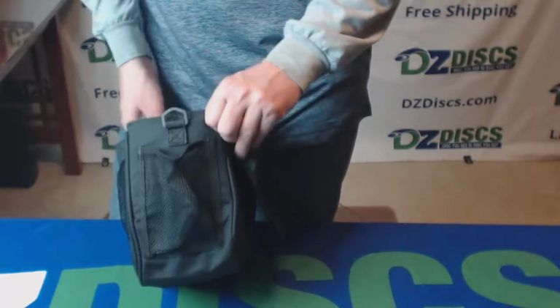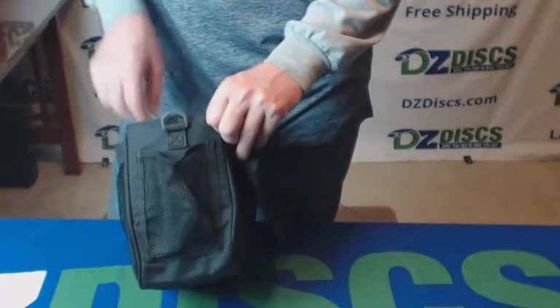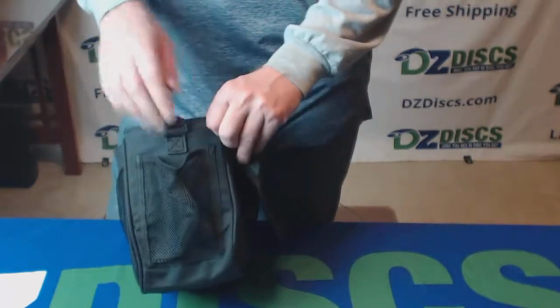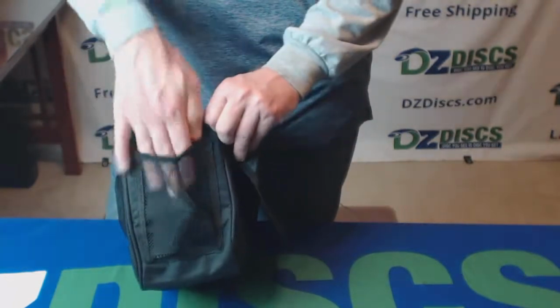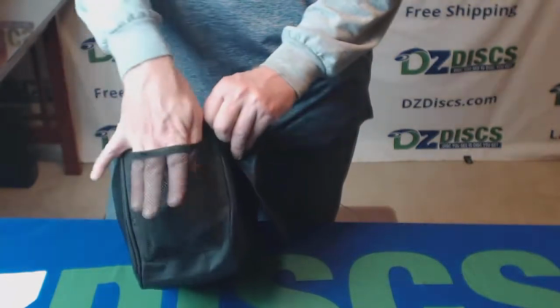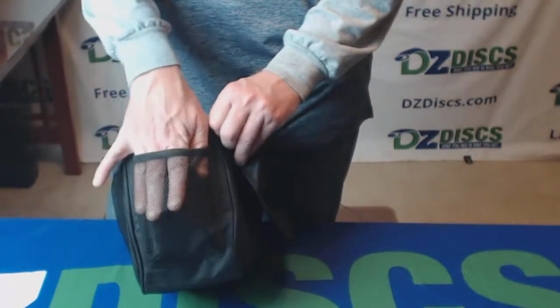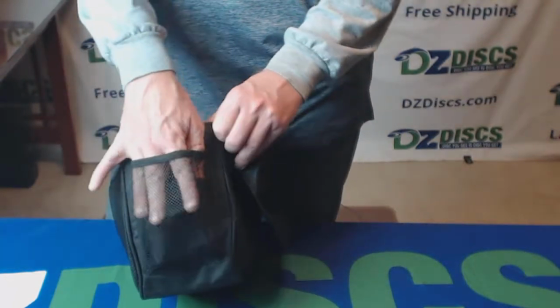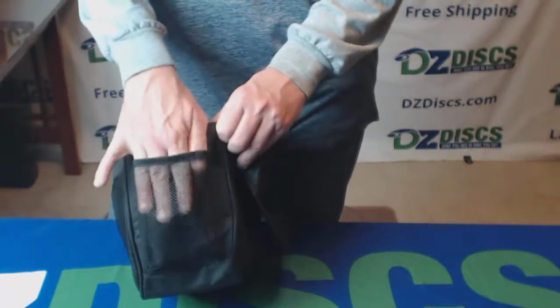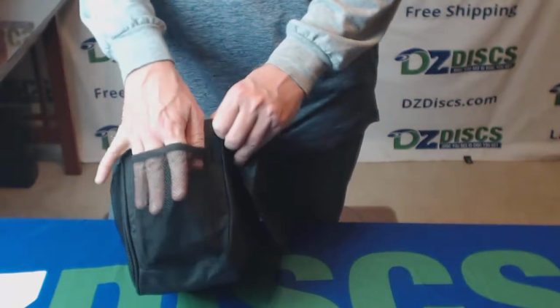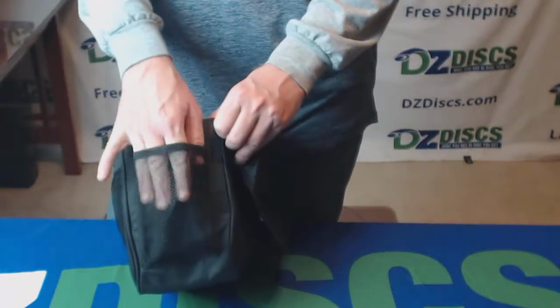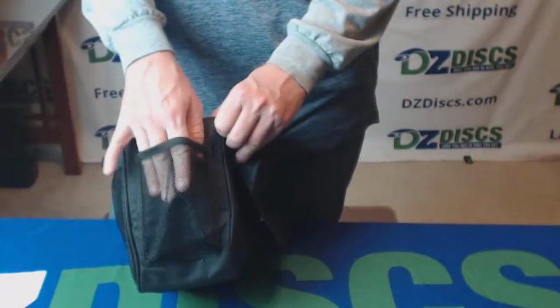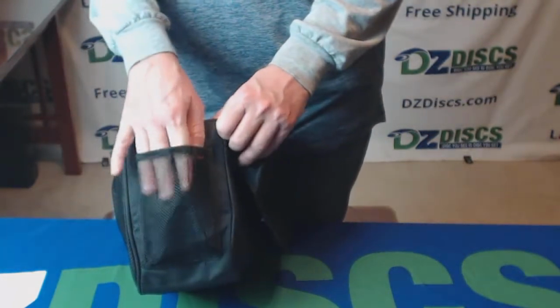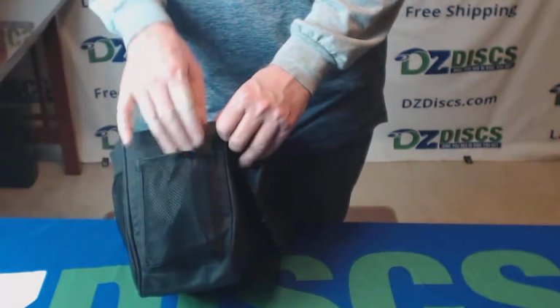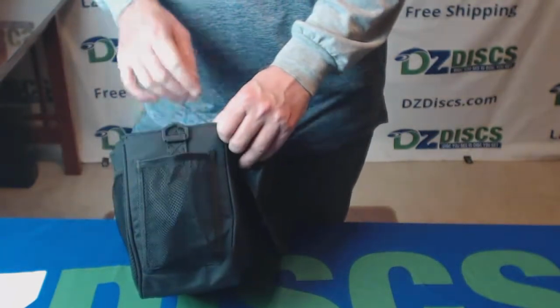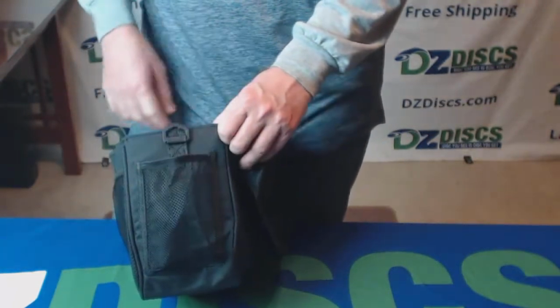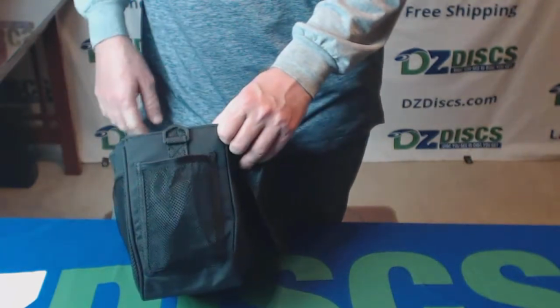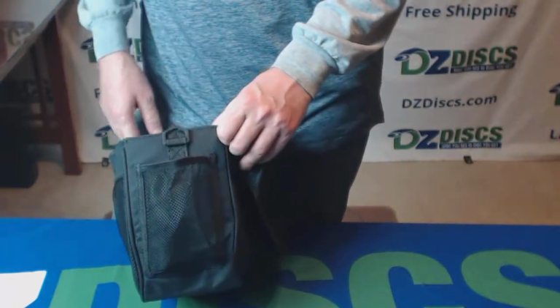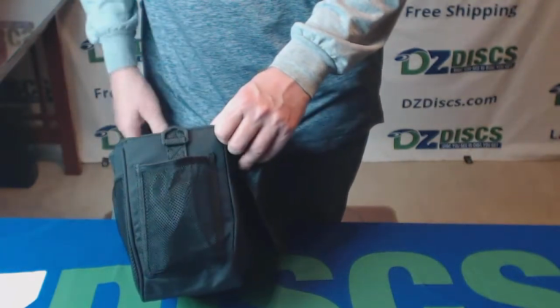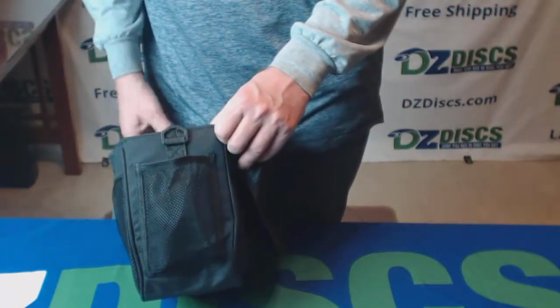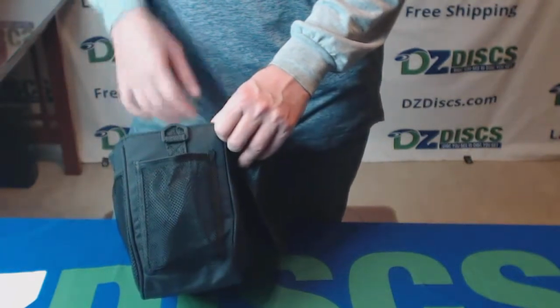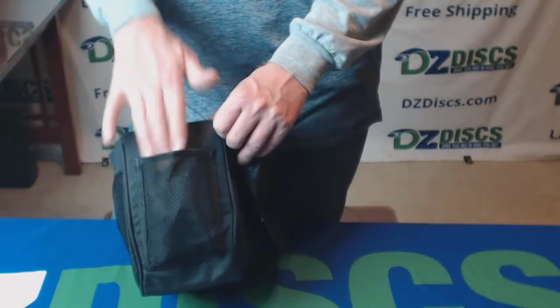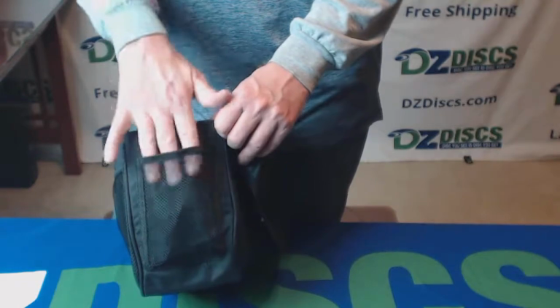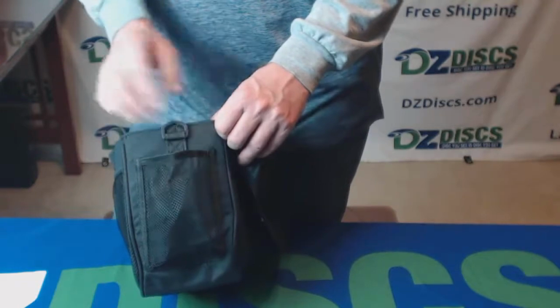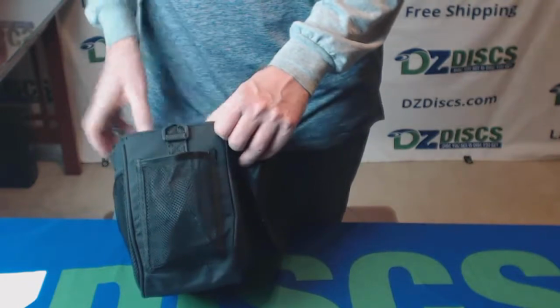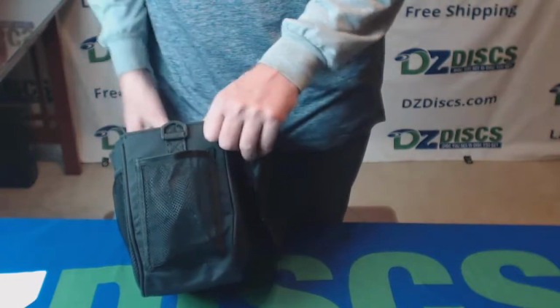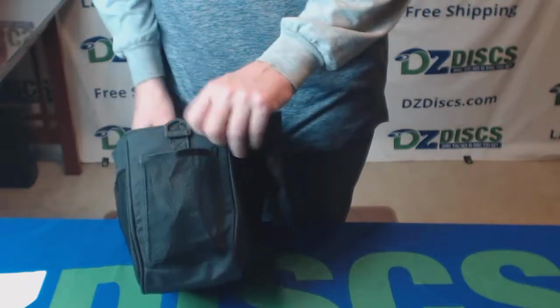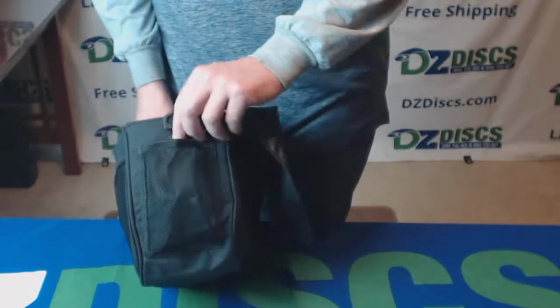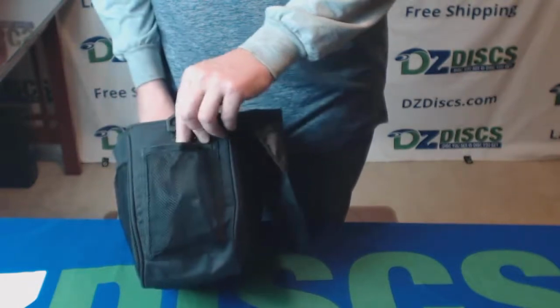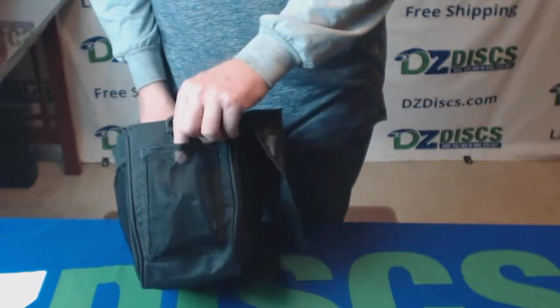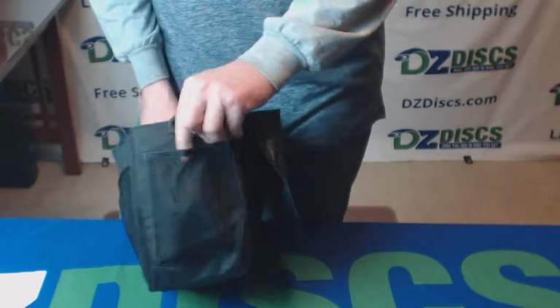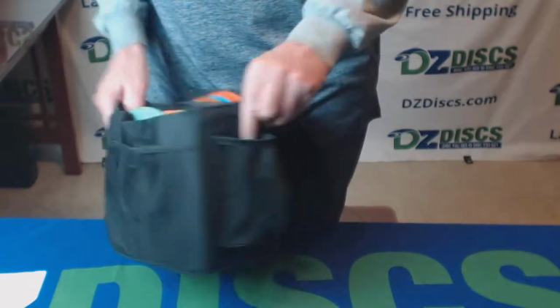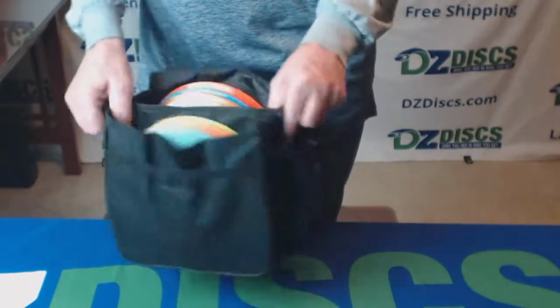You have a small mesh container on this side — you can put whatever you want in there, a beverage or whatnot.